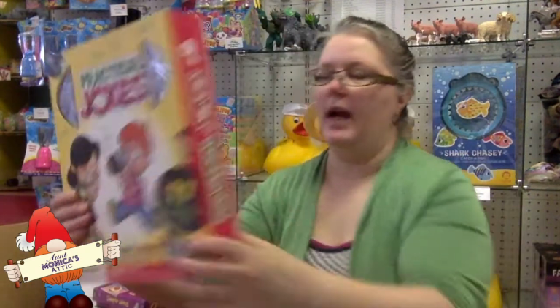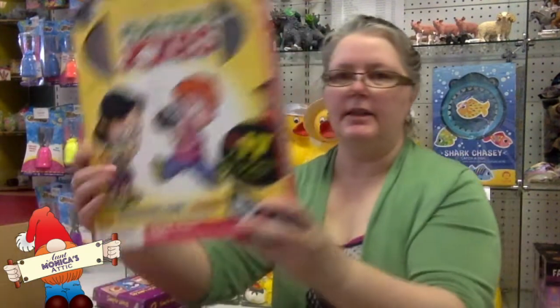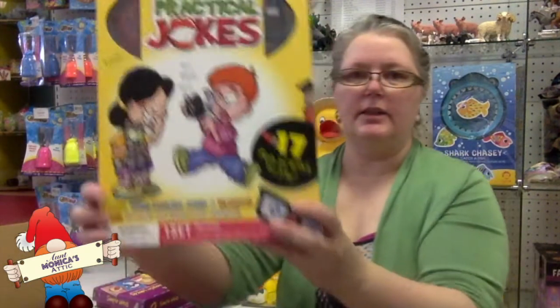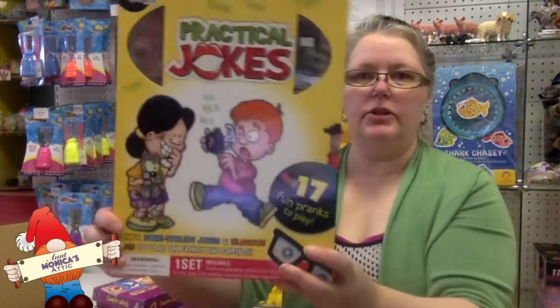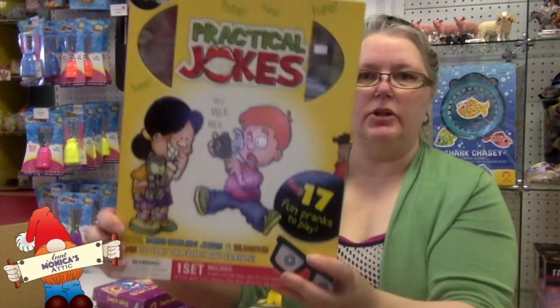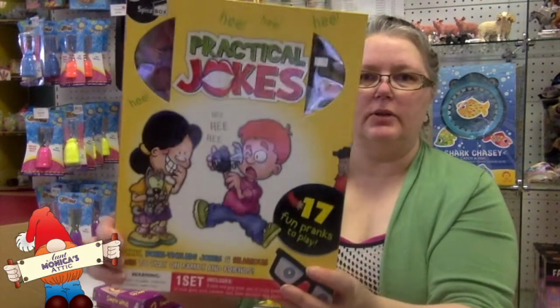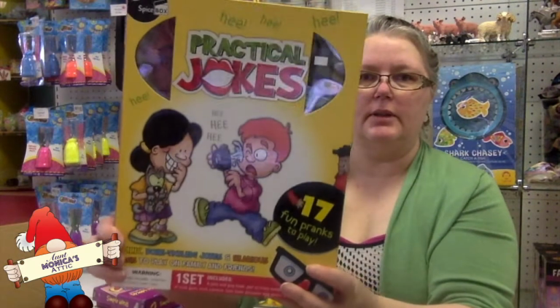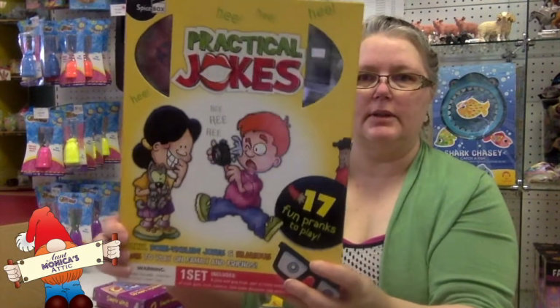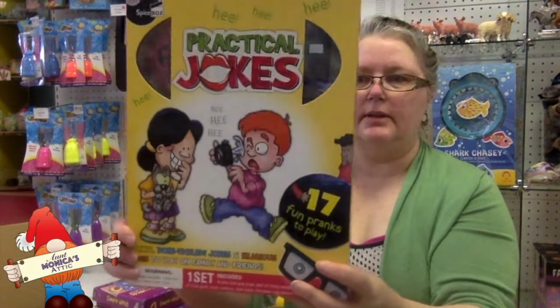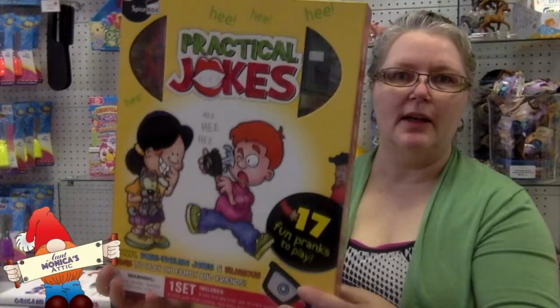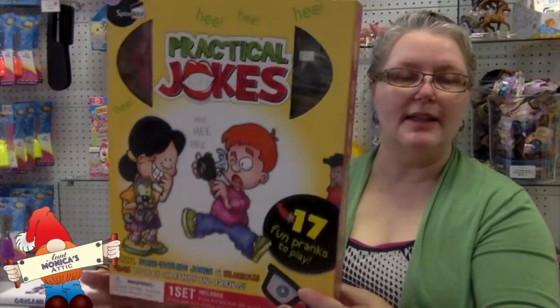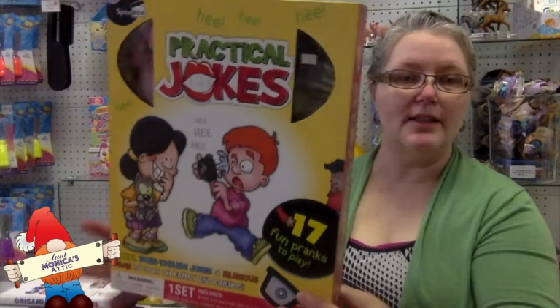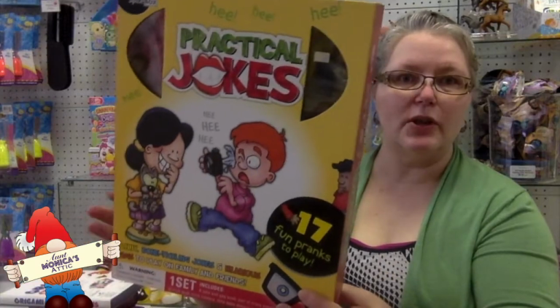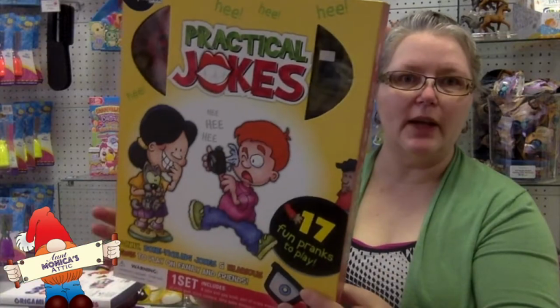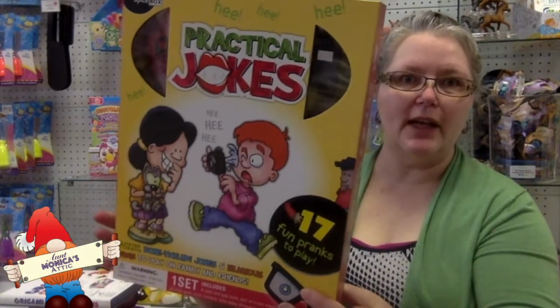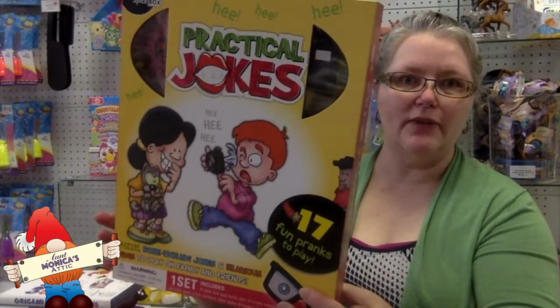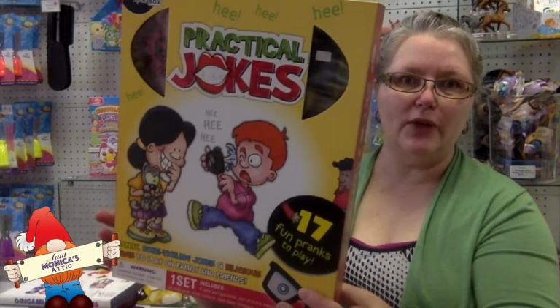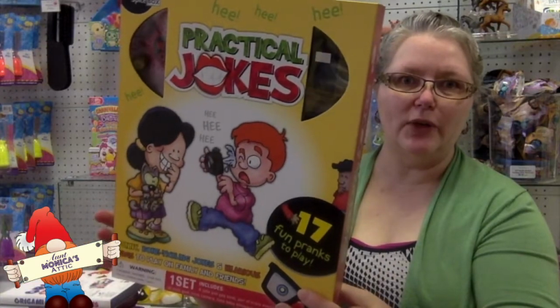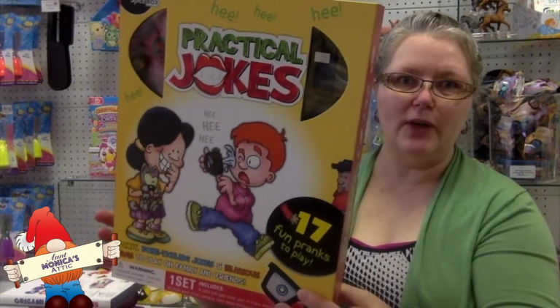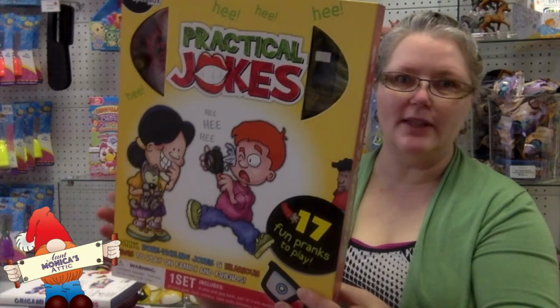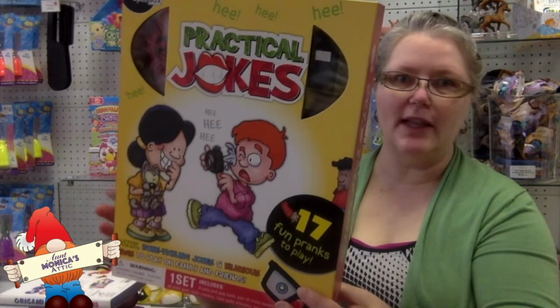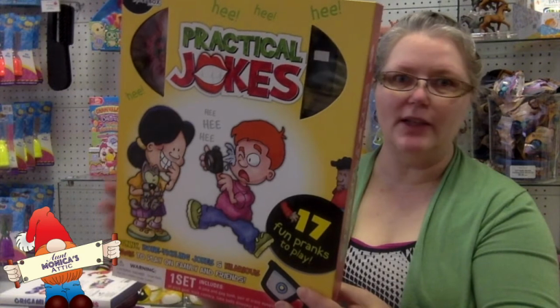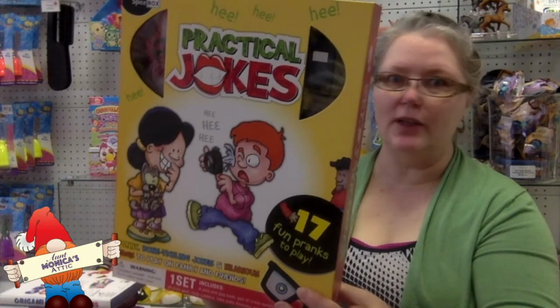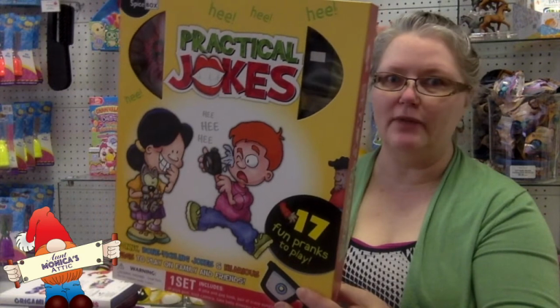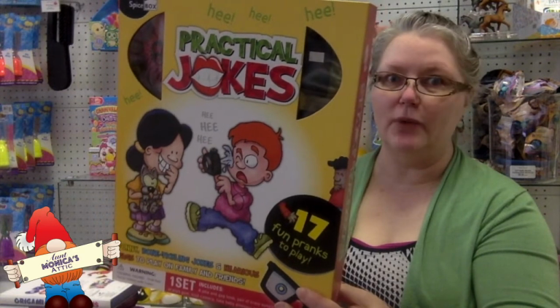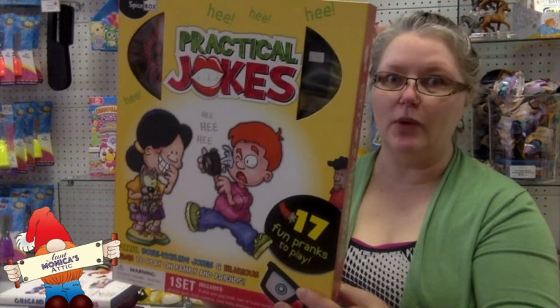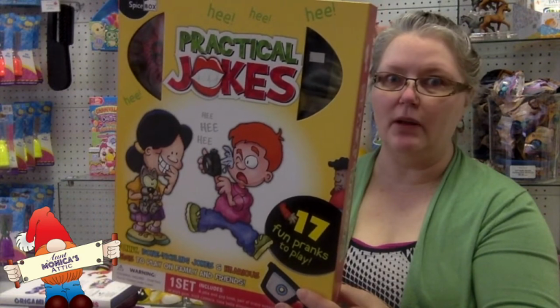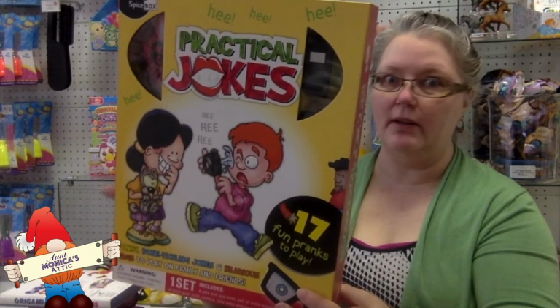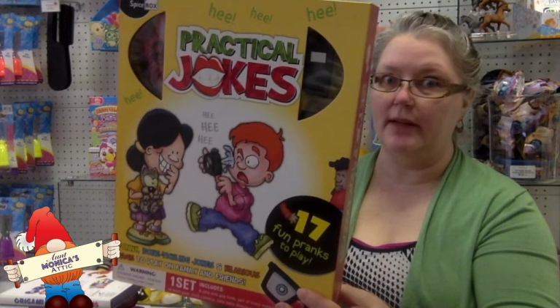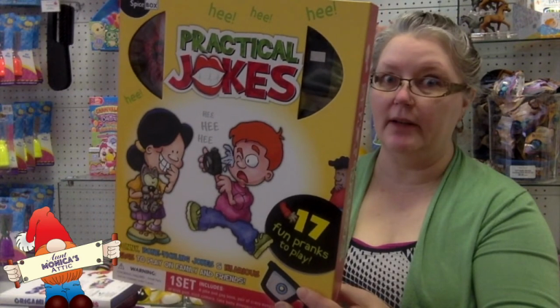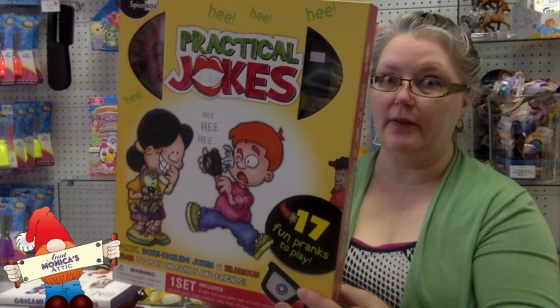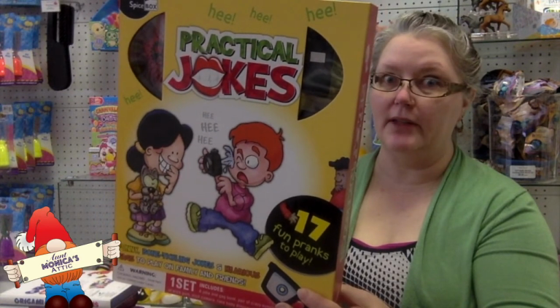Practical Jokes — this is a great gift for your friends that like to fool their other friends.